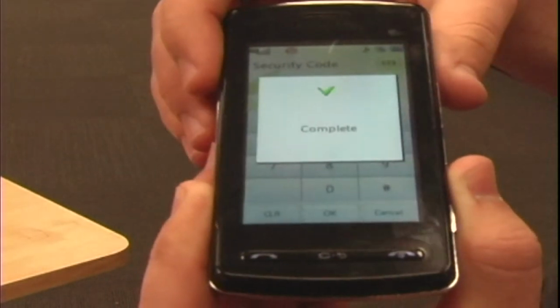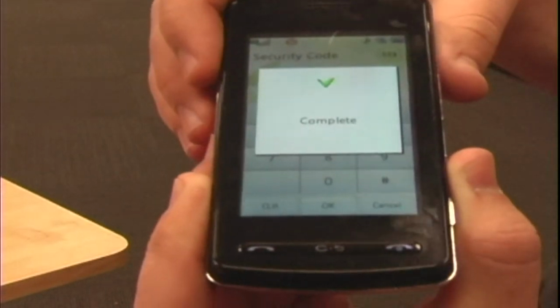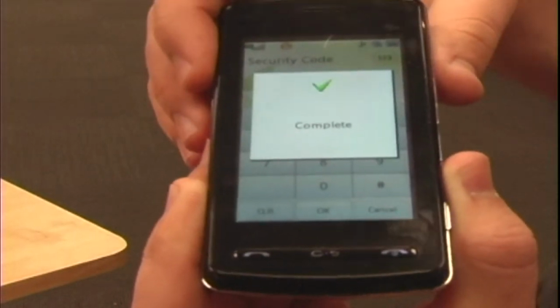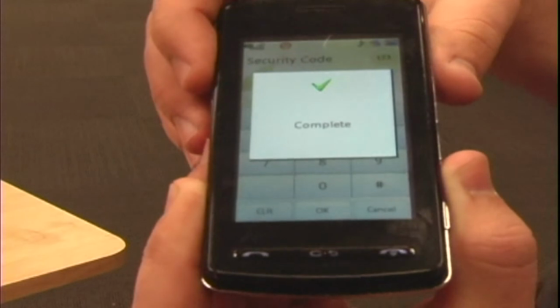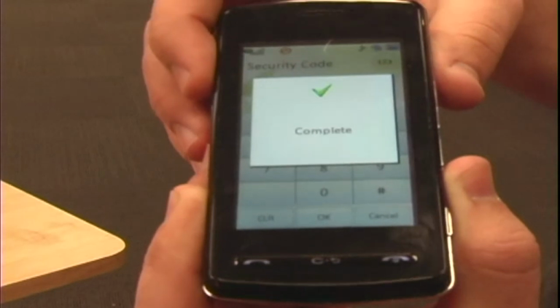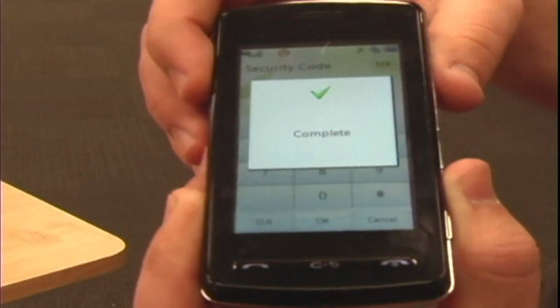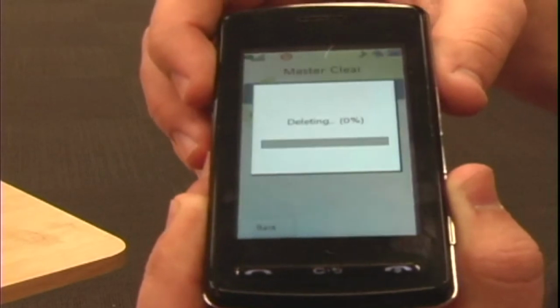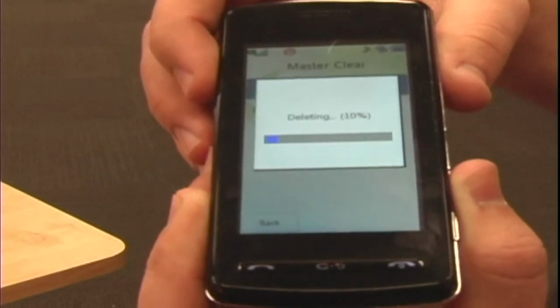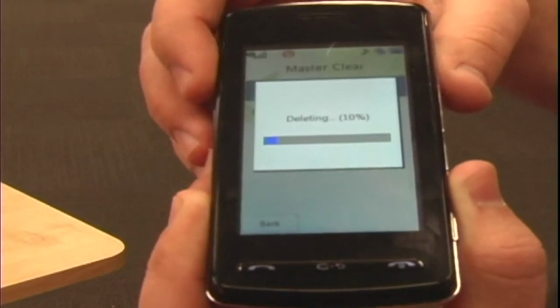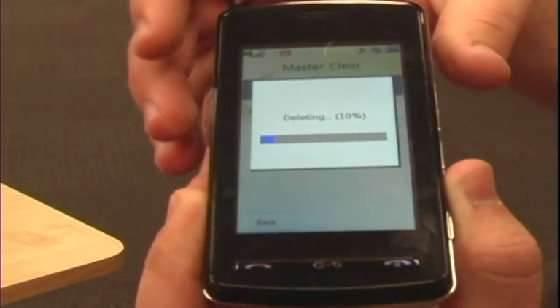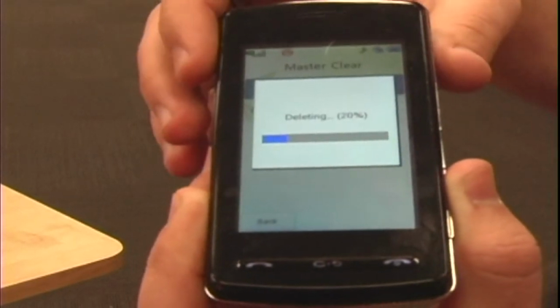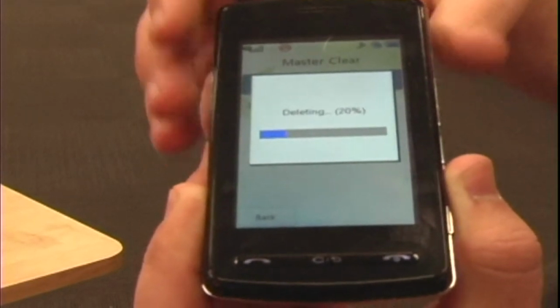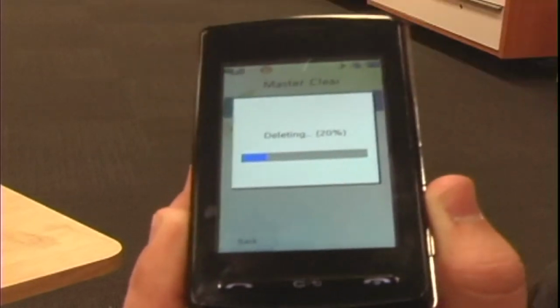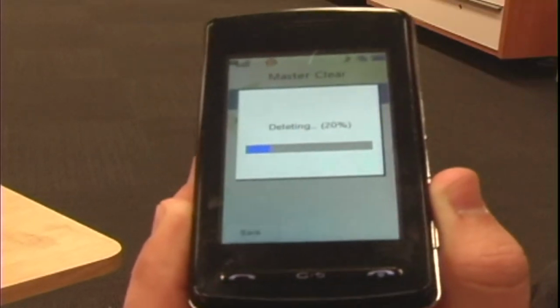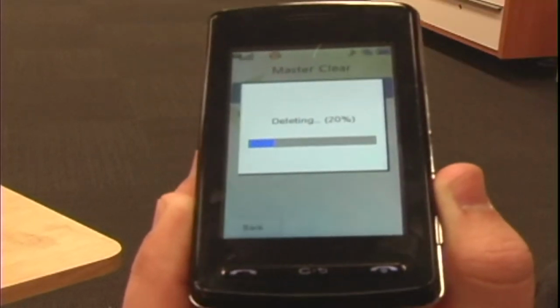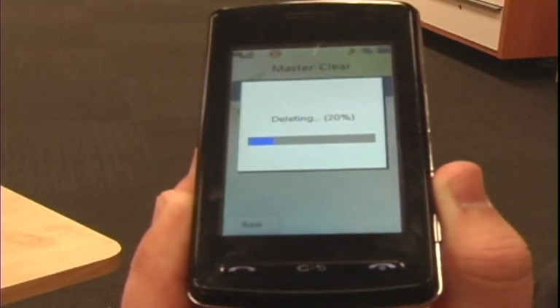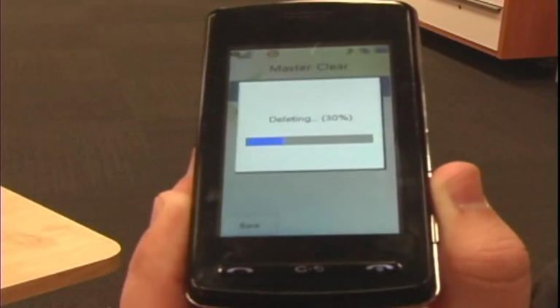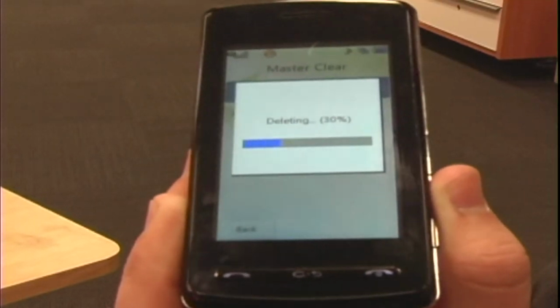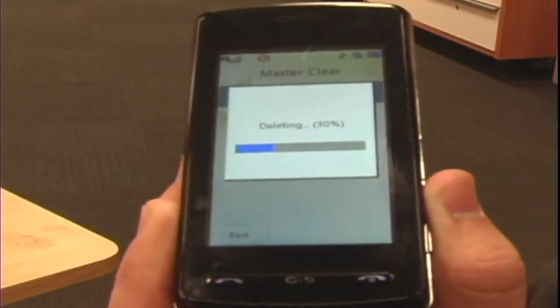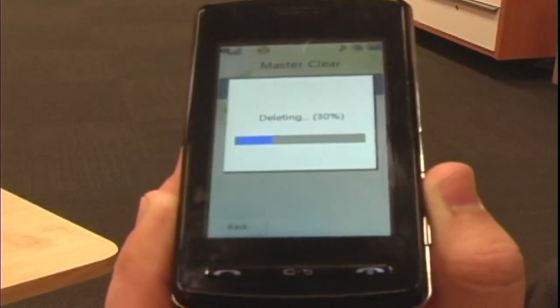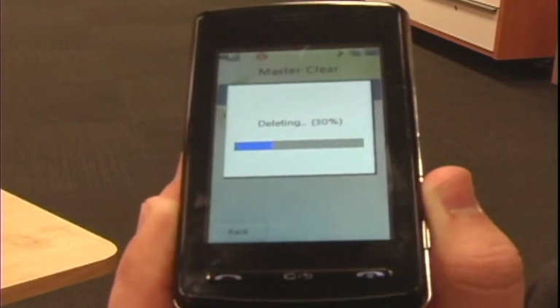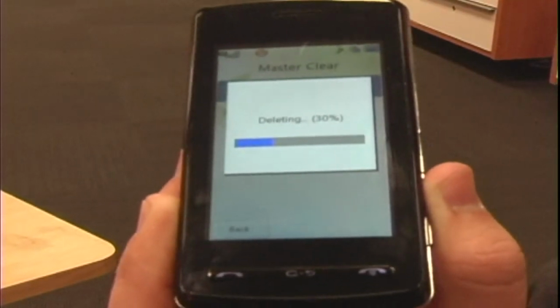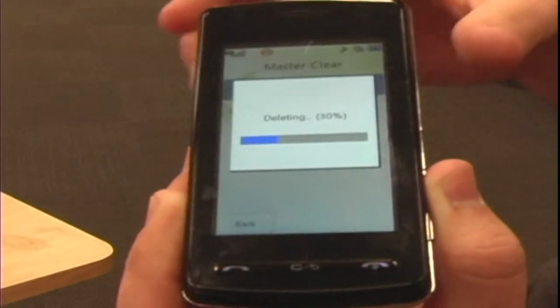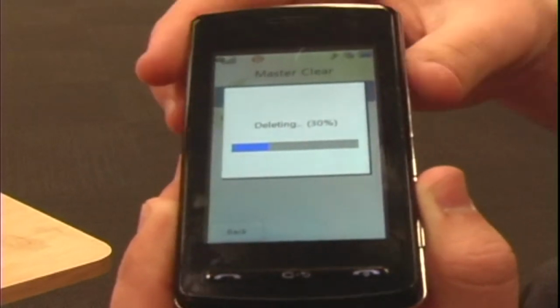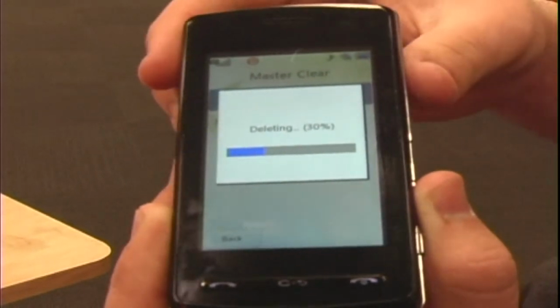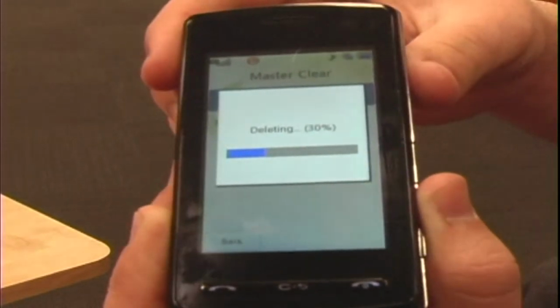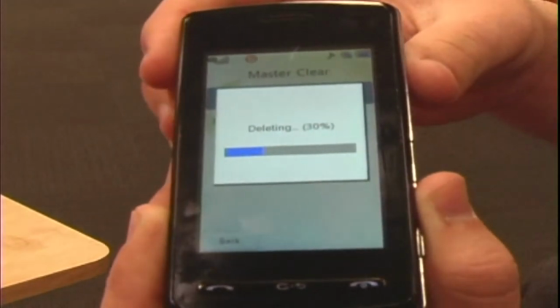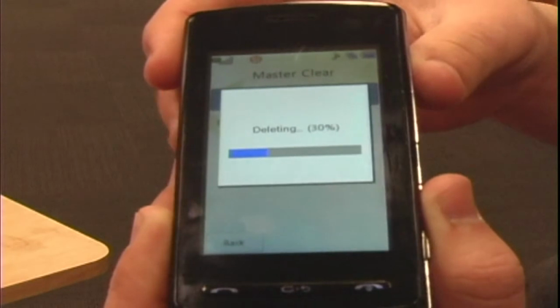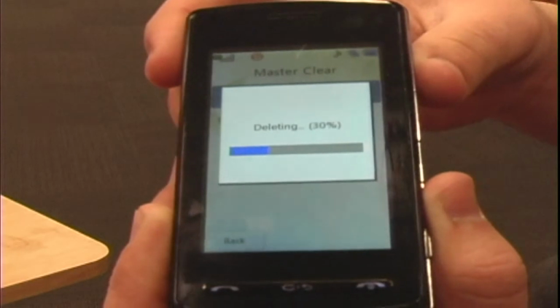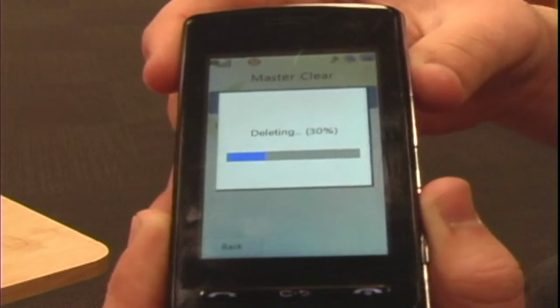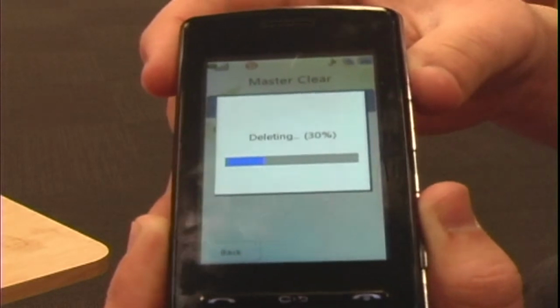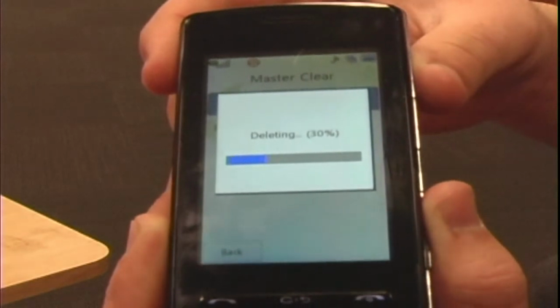It will say complete, and now it's resetting all your settings and clearing the data off of your phone.